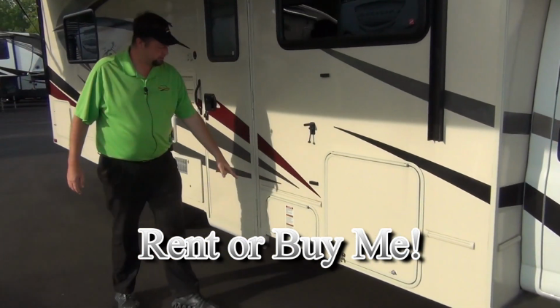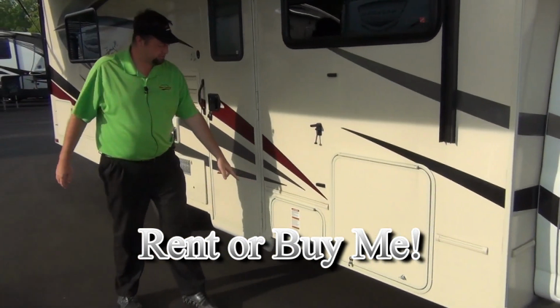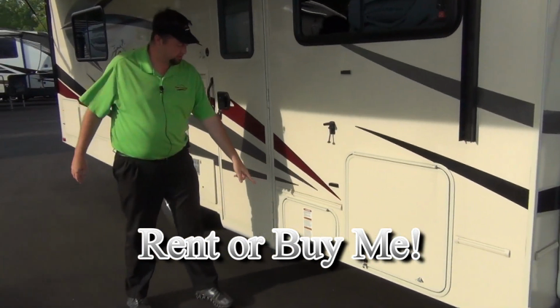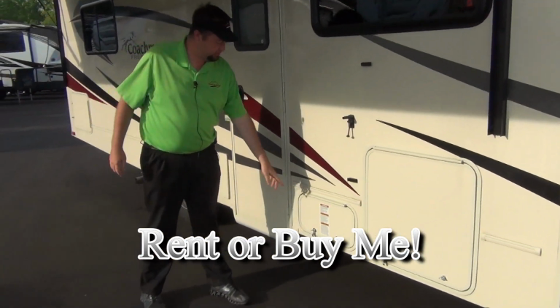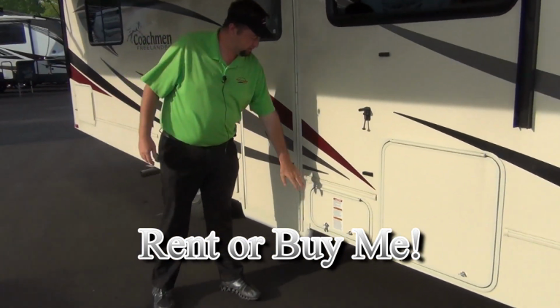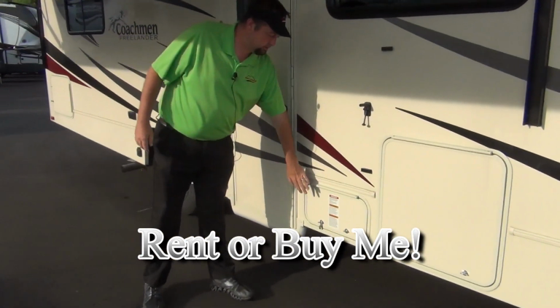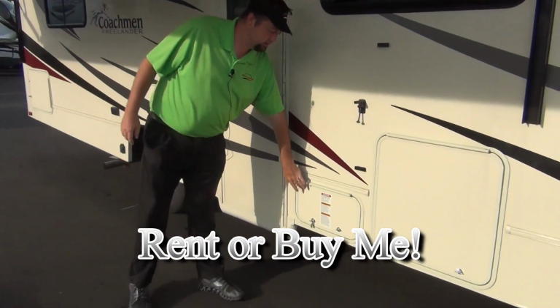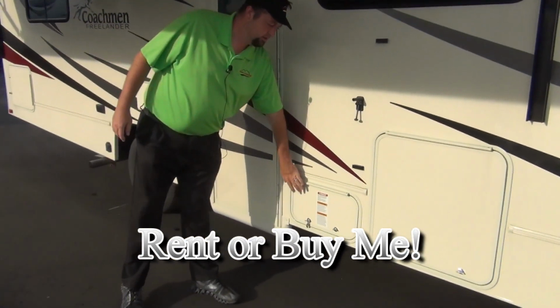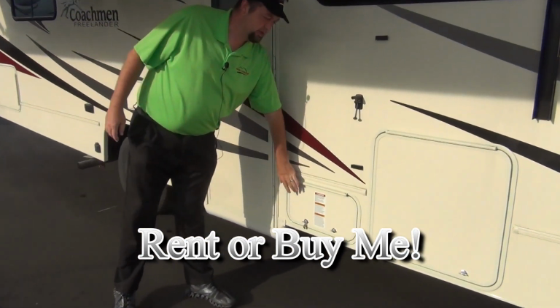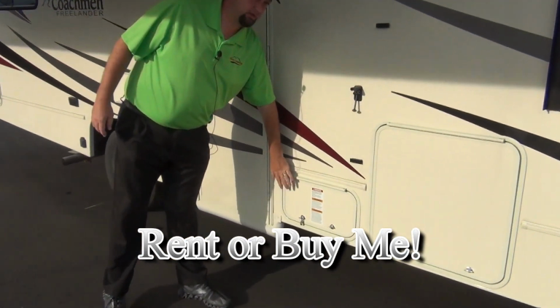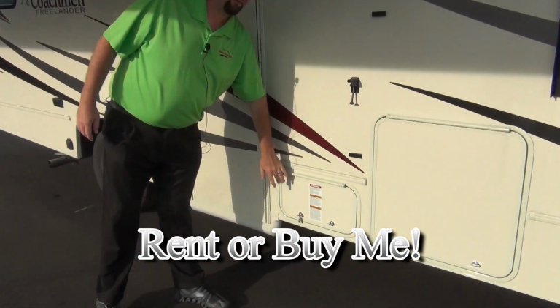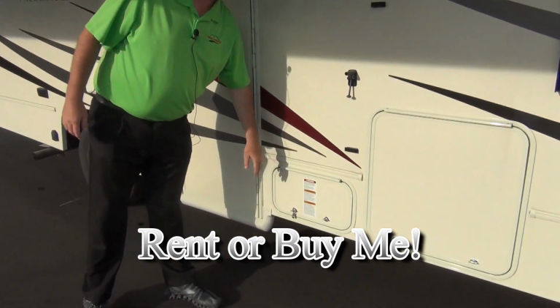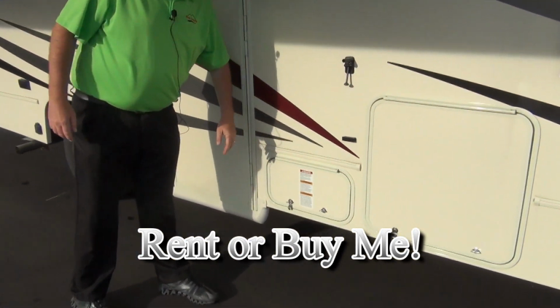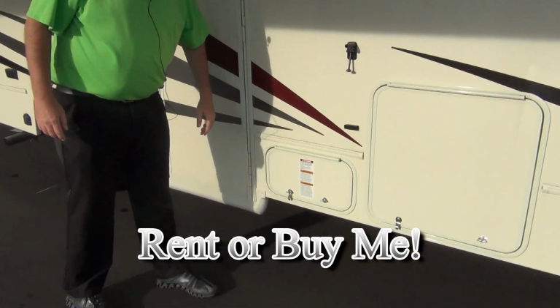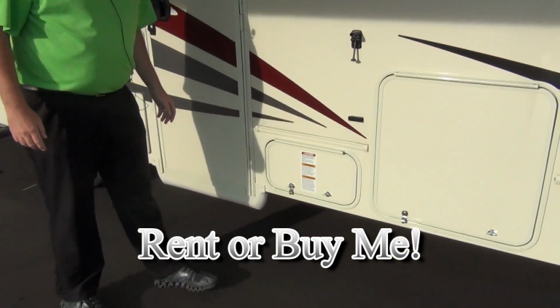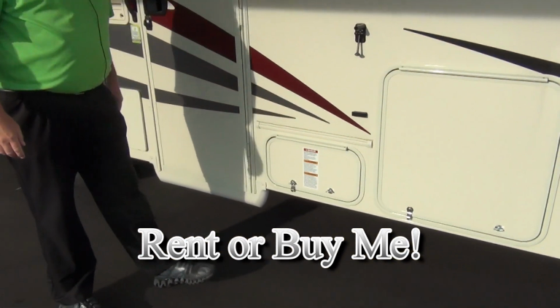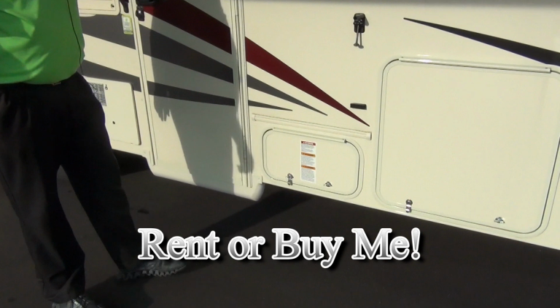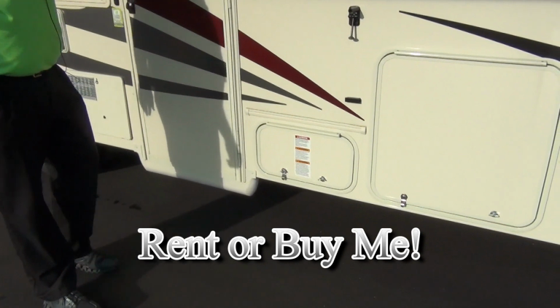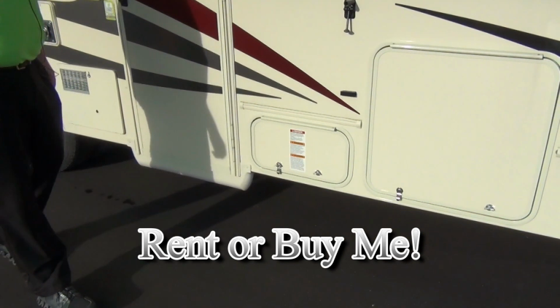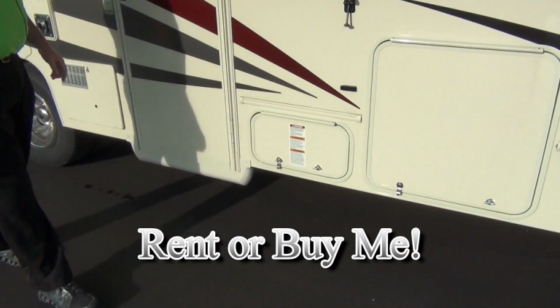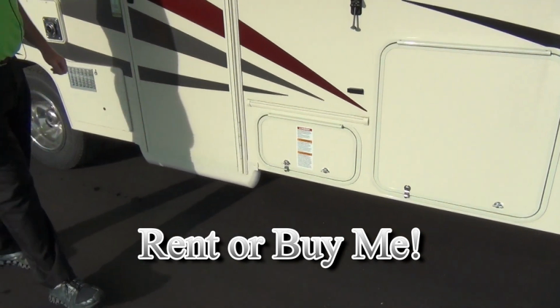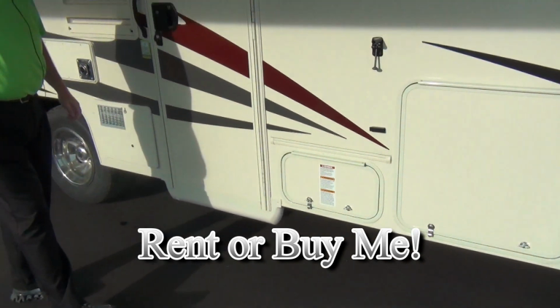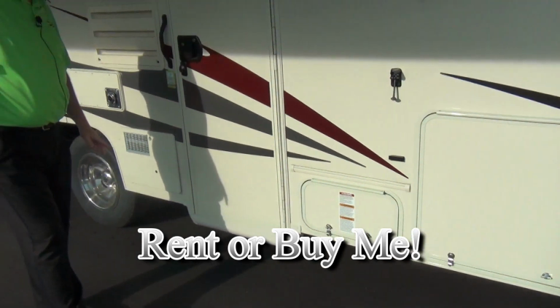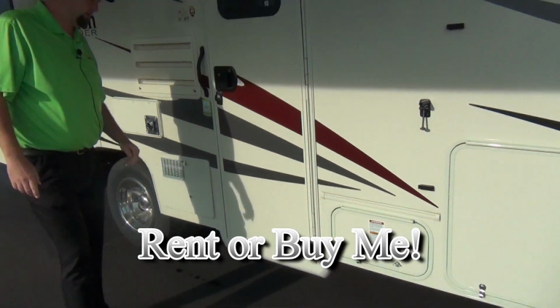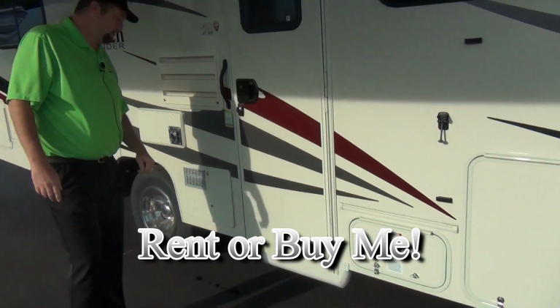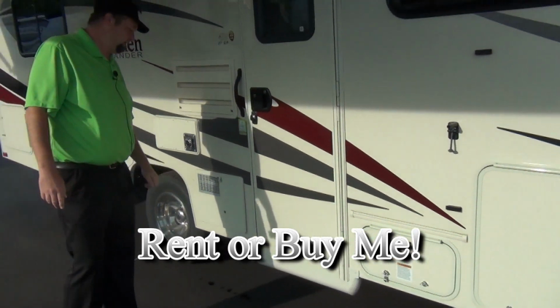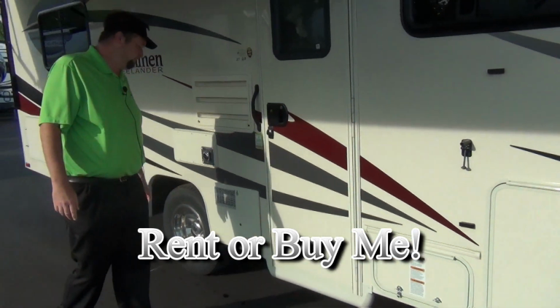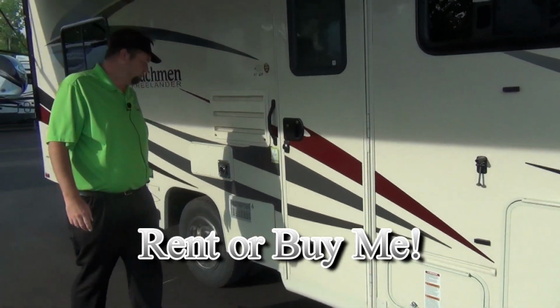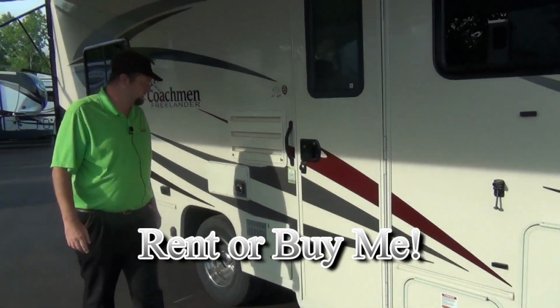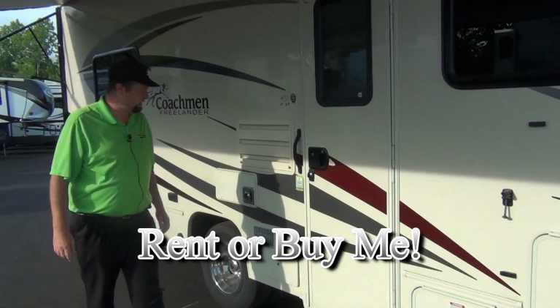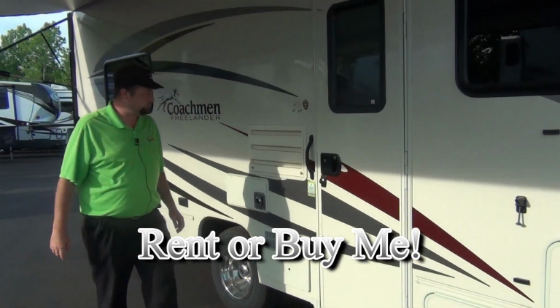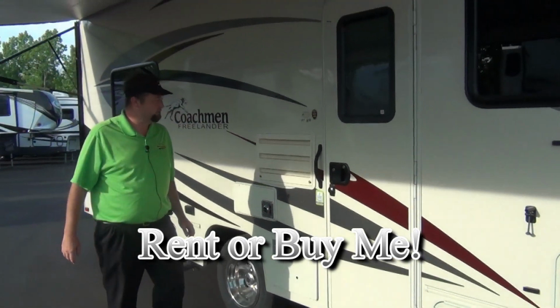Got the LP in here. That'll be full when you pick up. You can return that full or return that at any level — we'll take care of it.